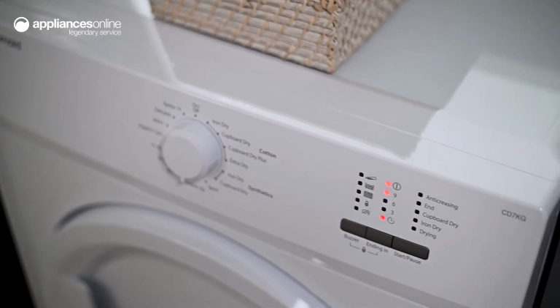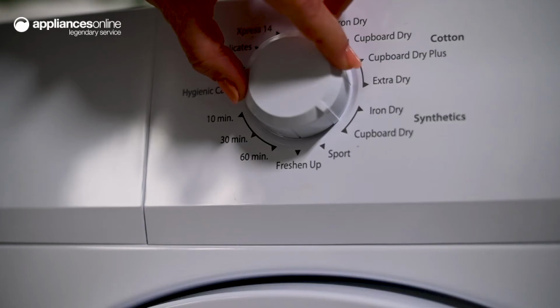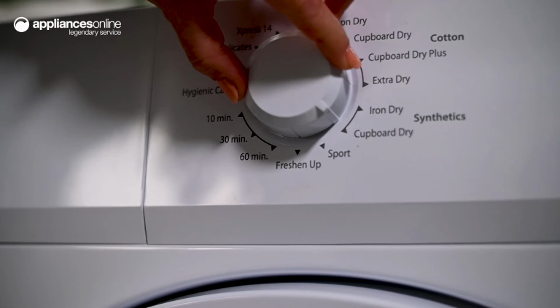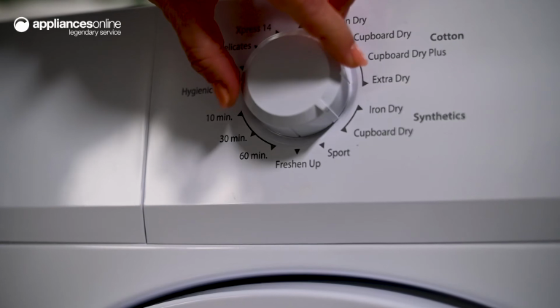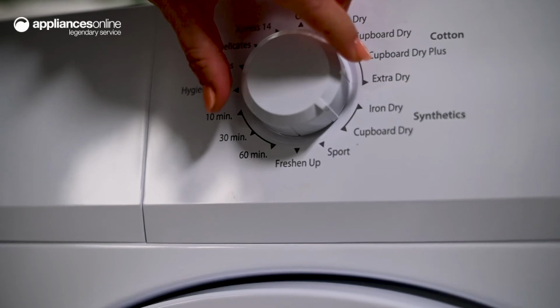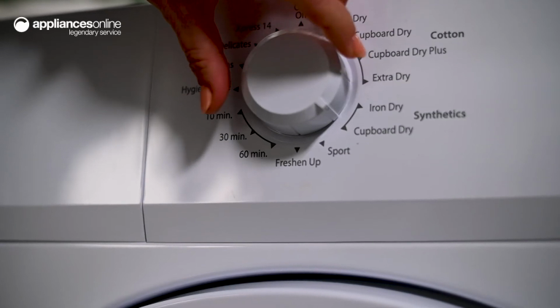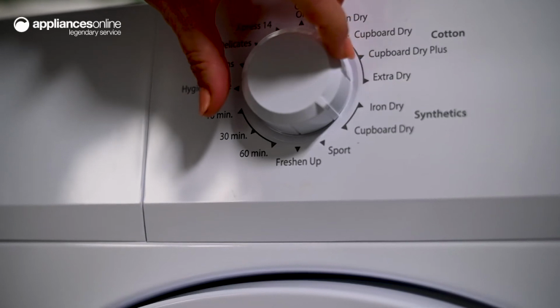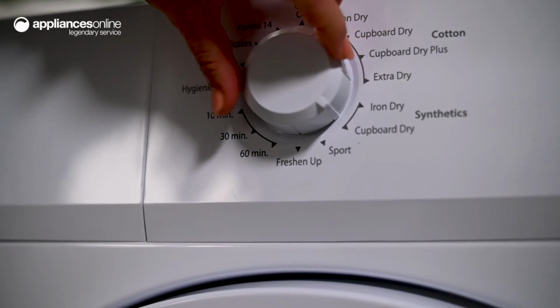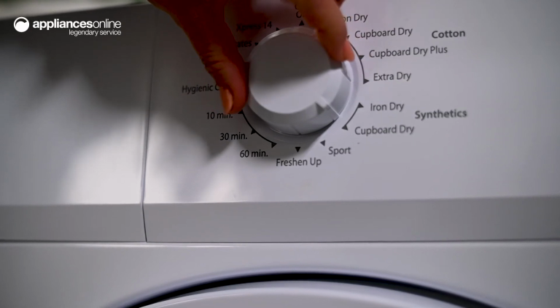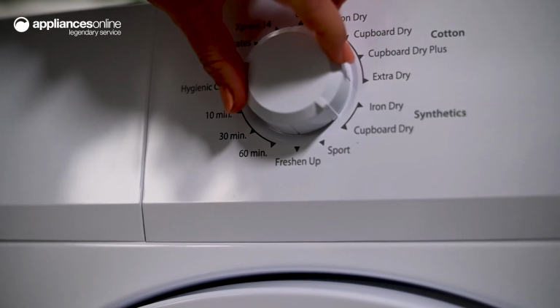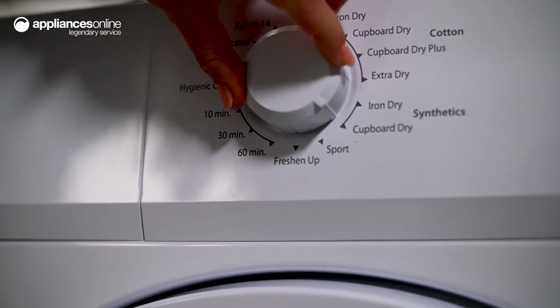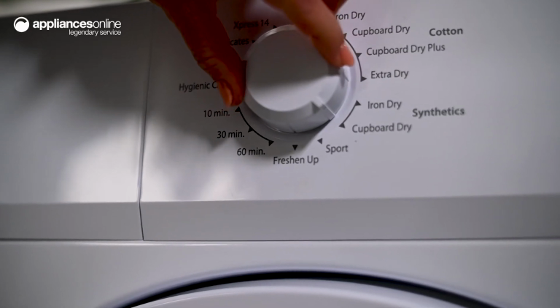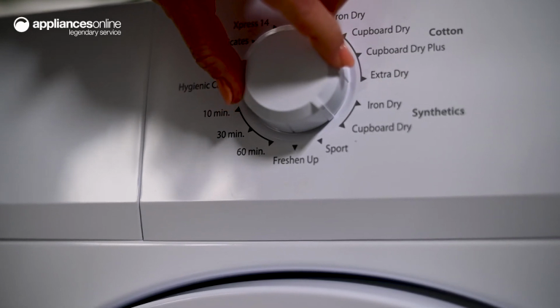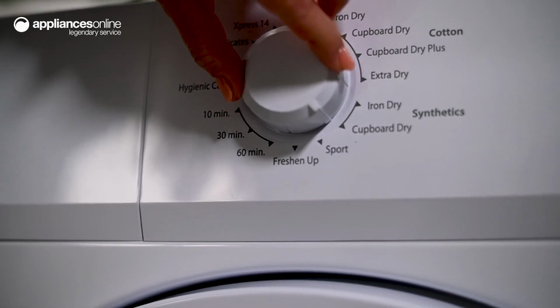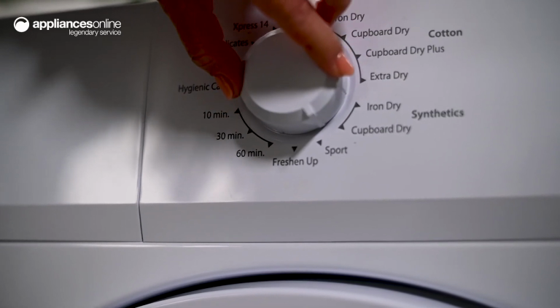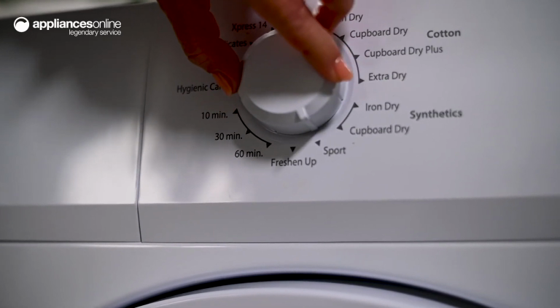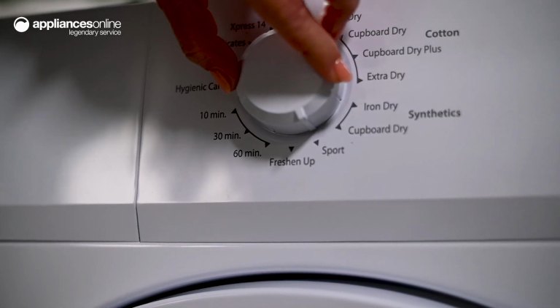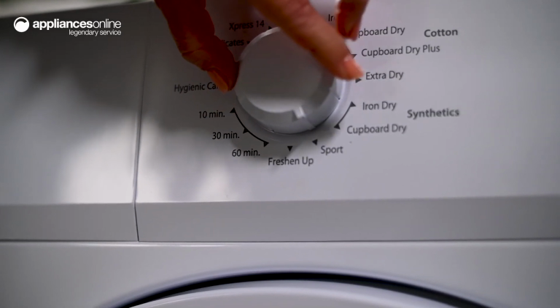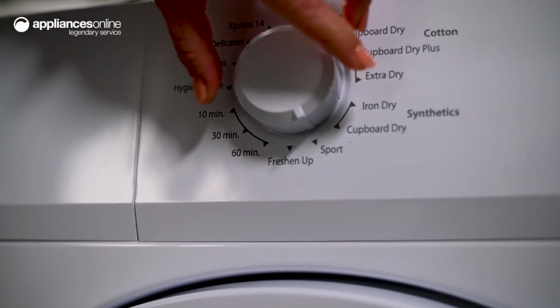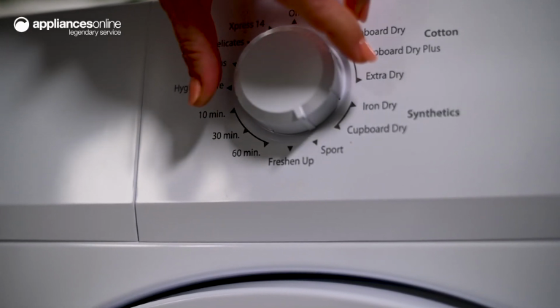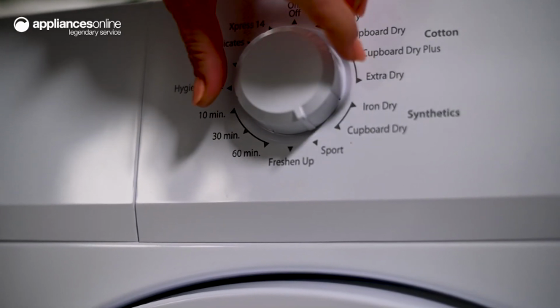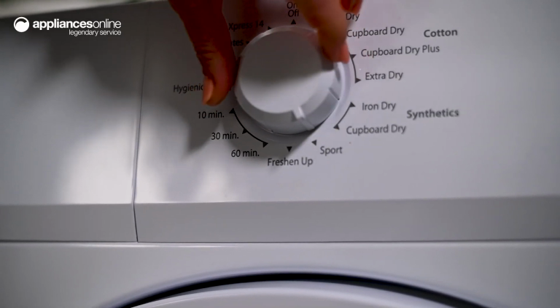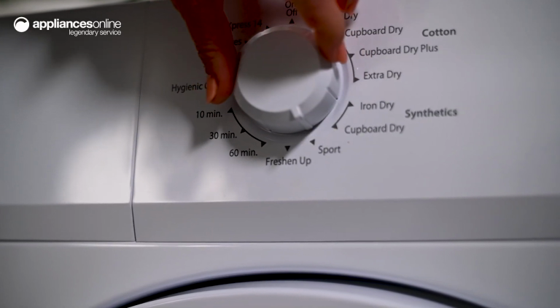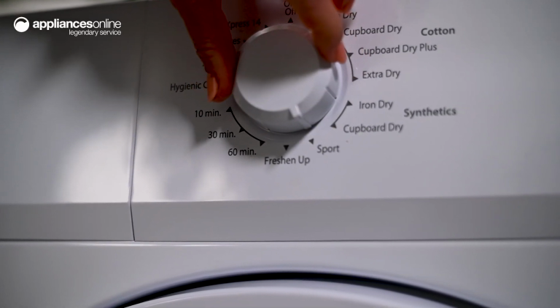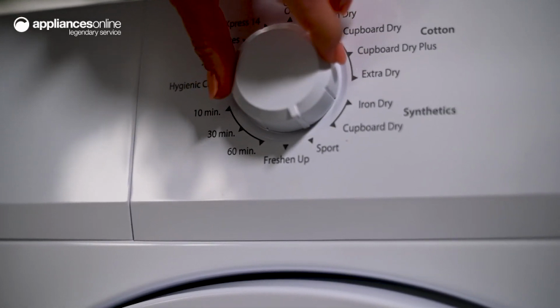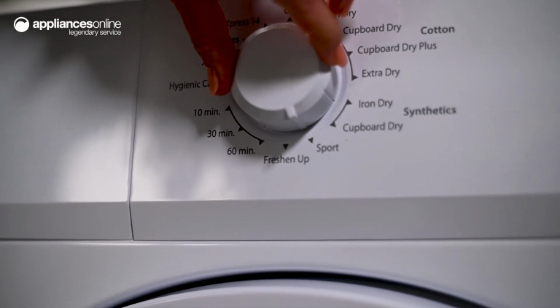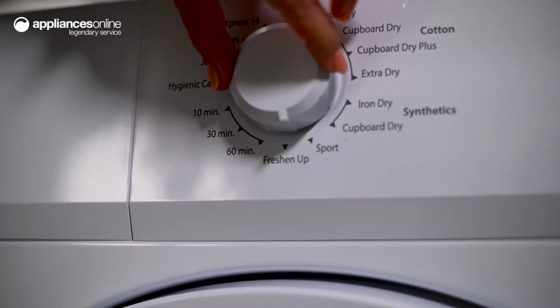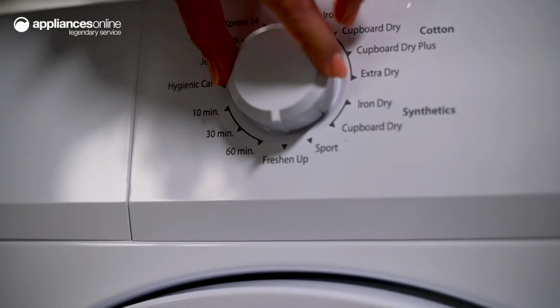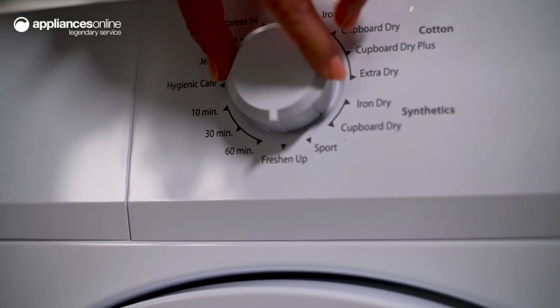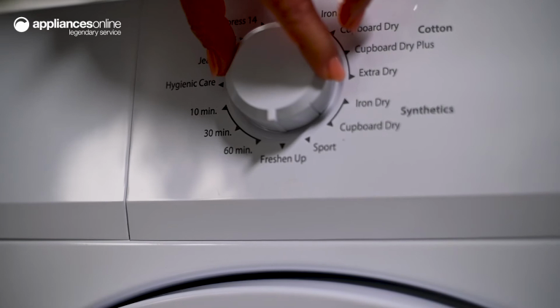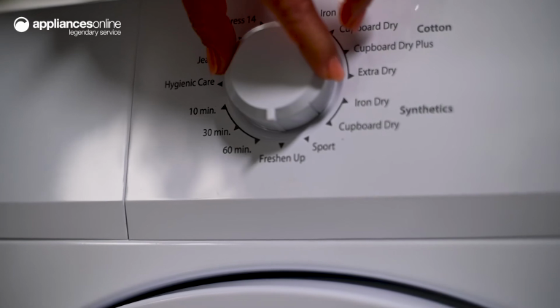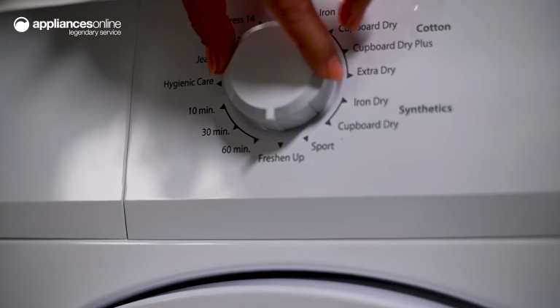There's also a freshen up program that airs out clothes that may have been sitting in the cupboard for a long time.